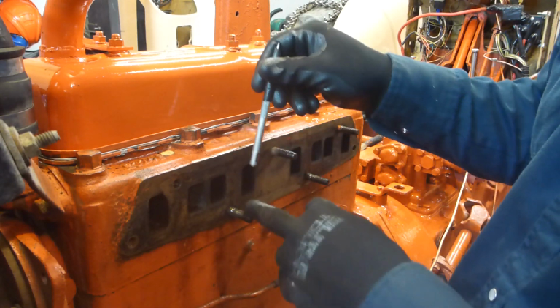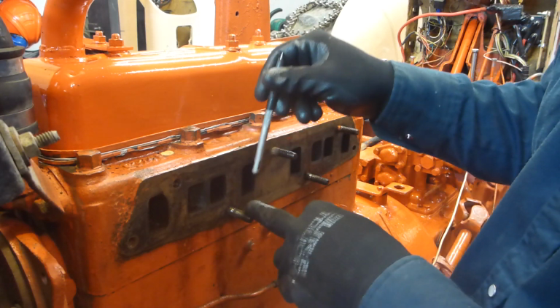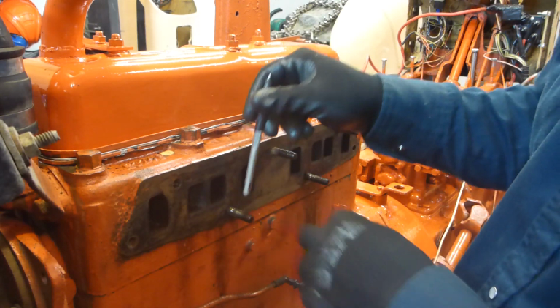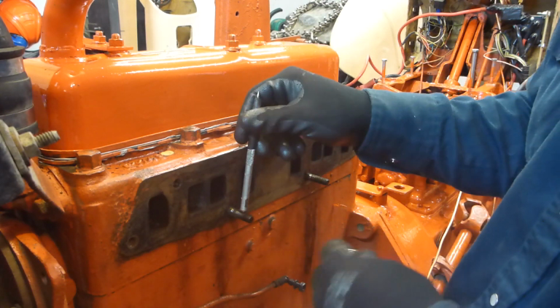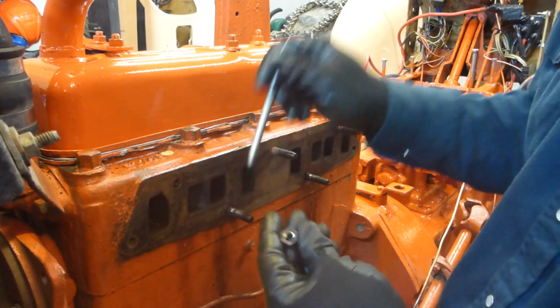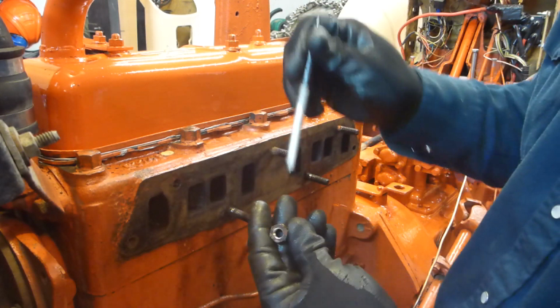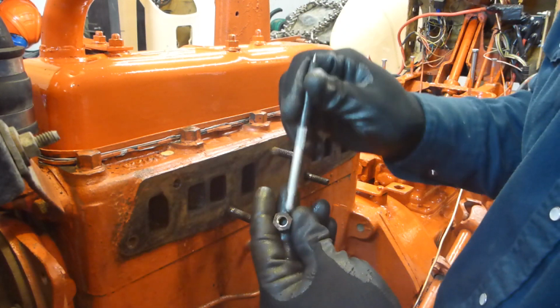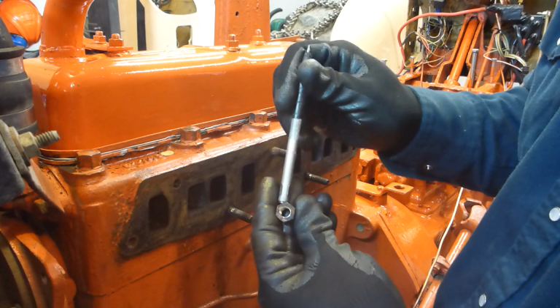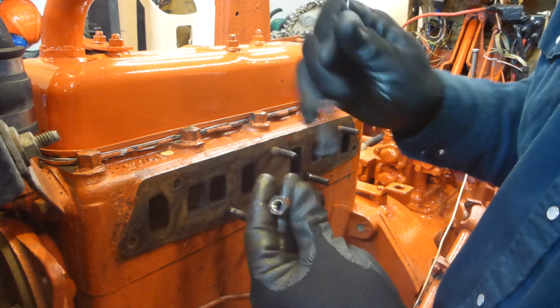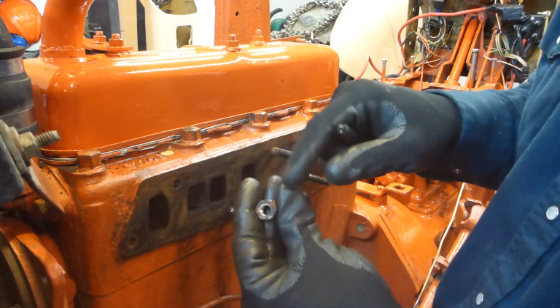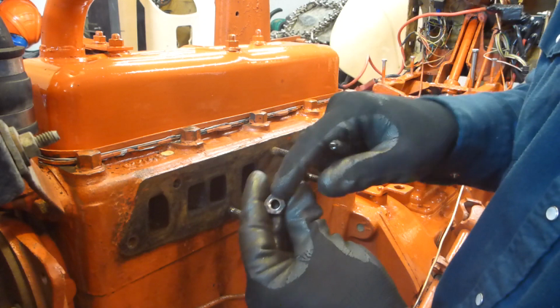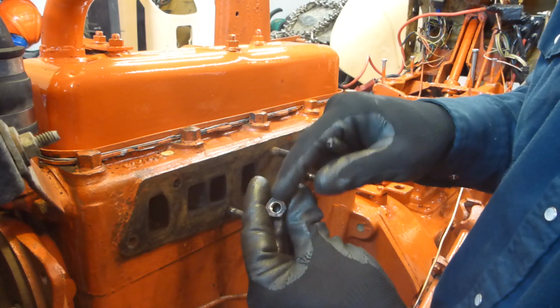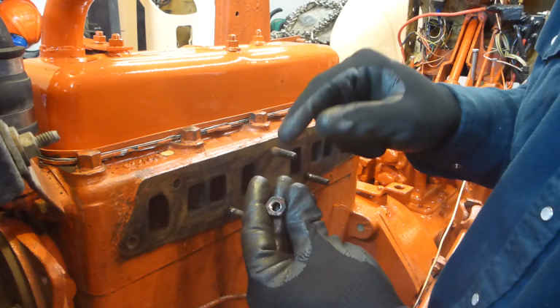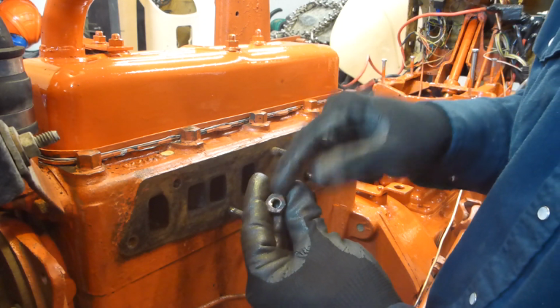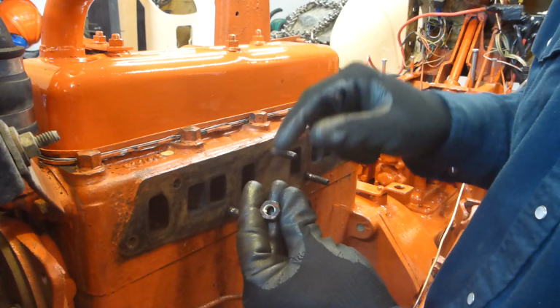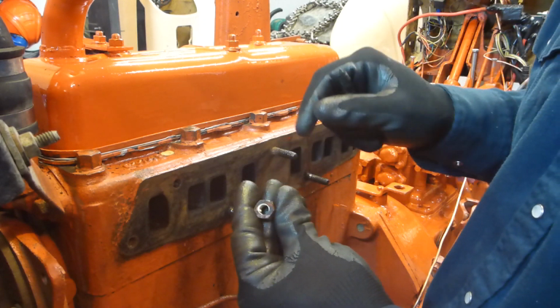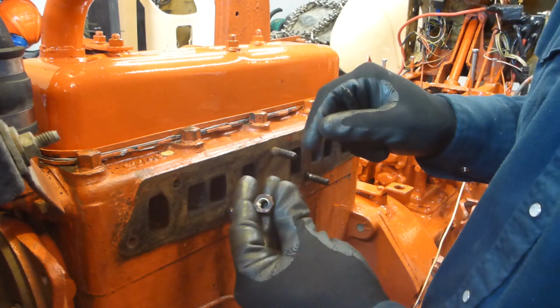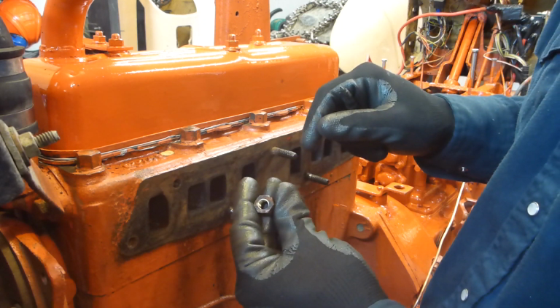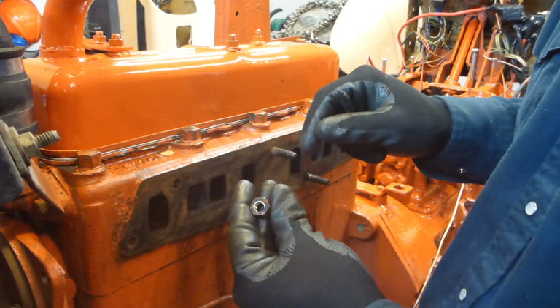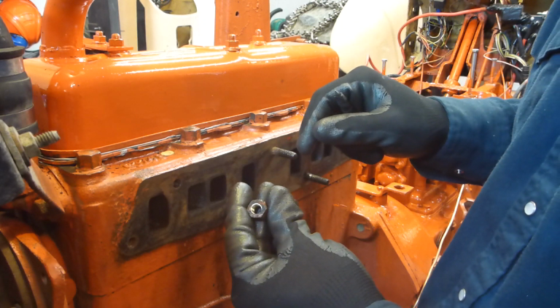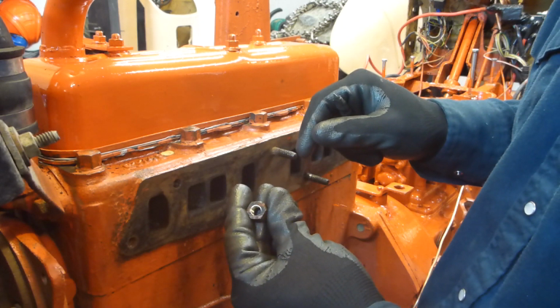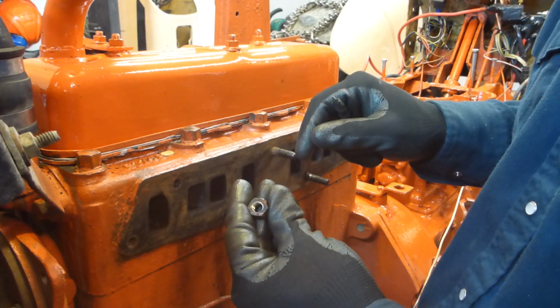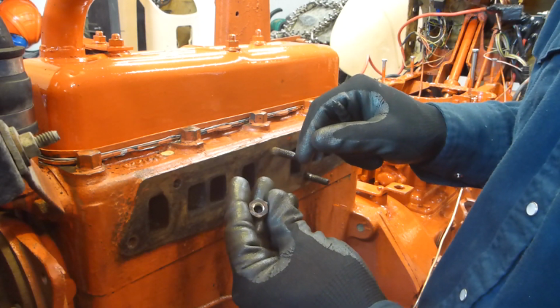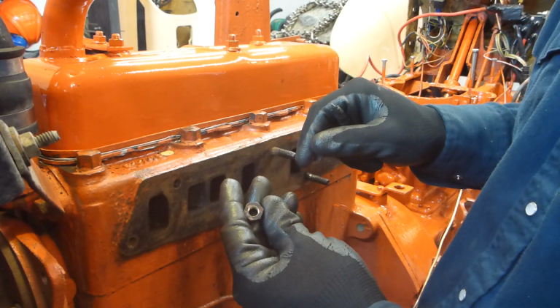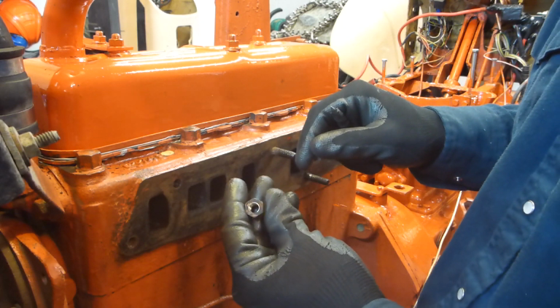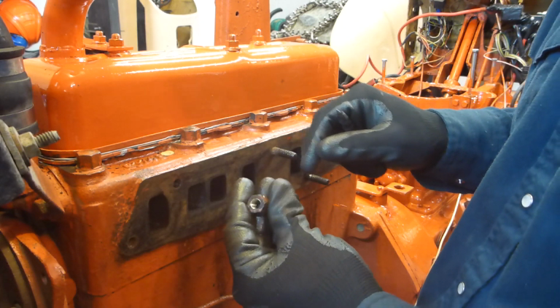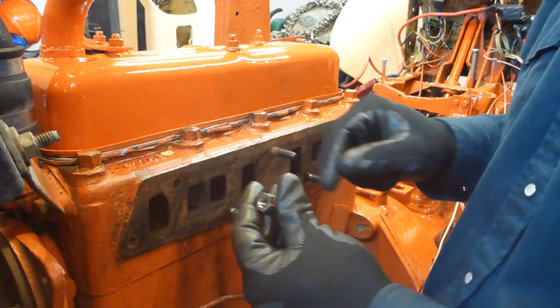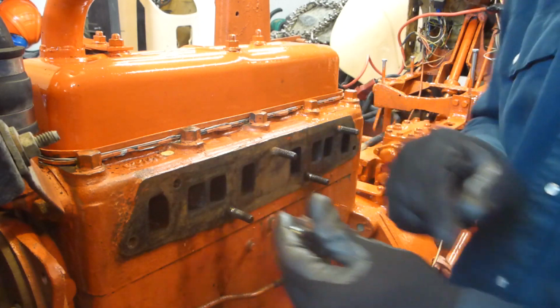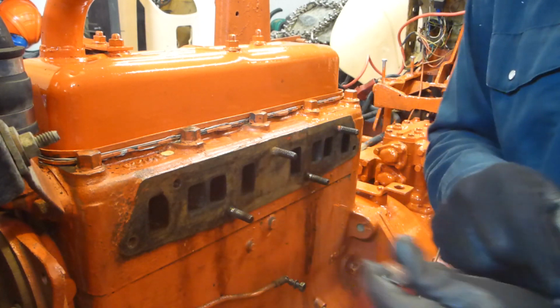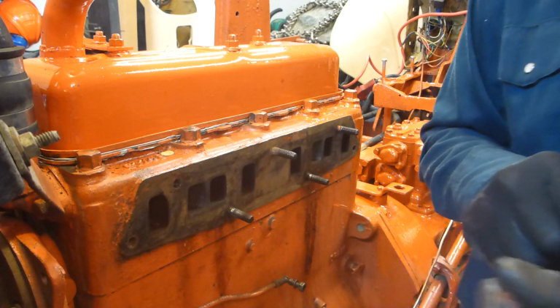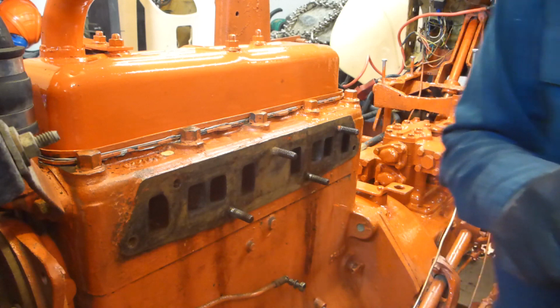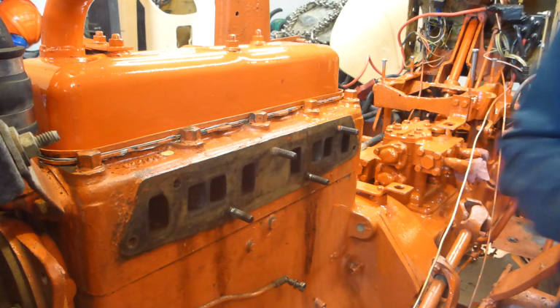Steel lugs and brass nuts — that's why I was able to remove them so easily.